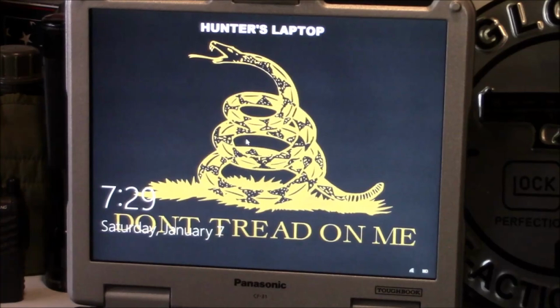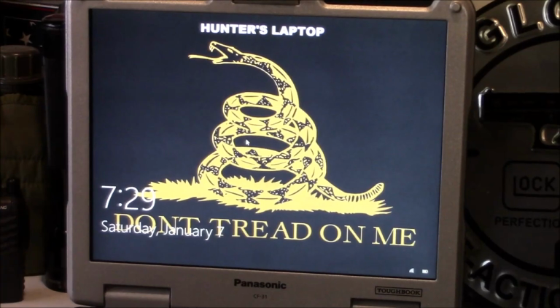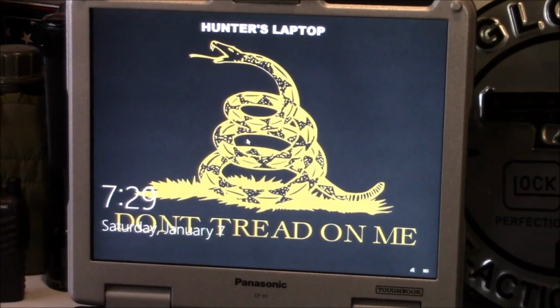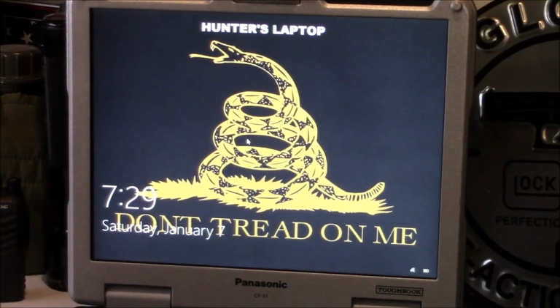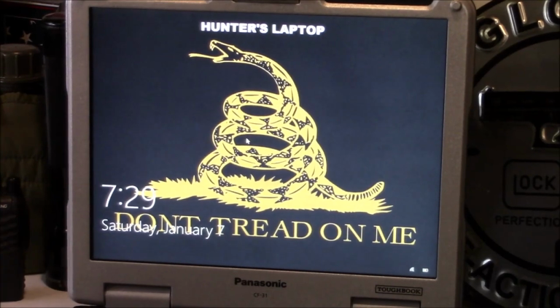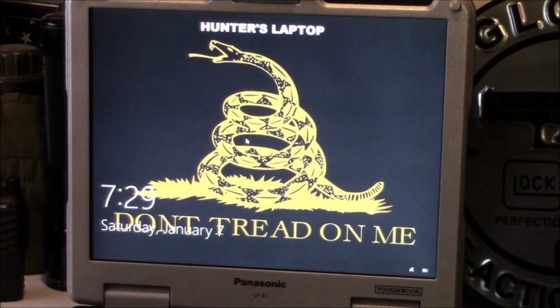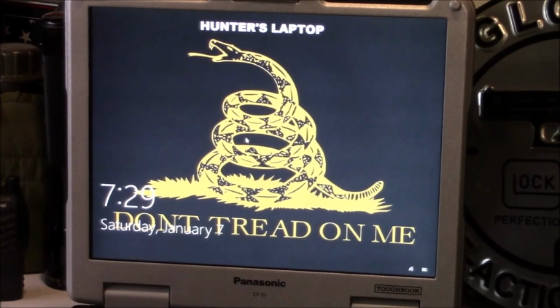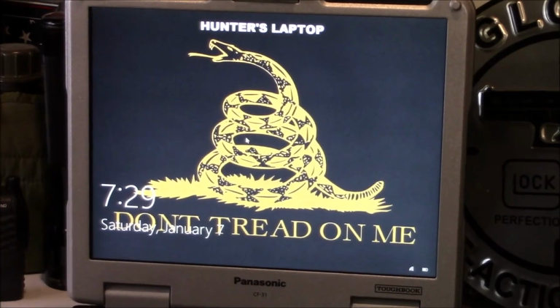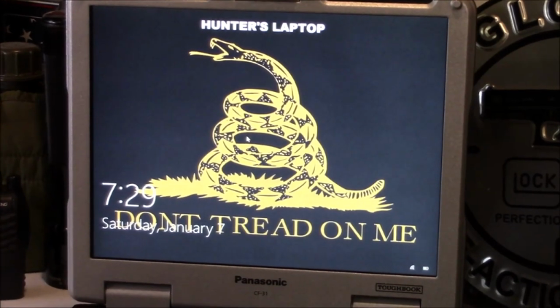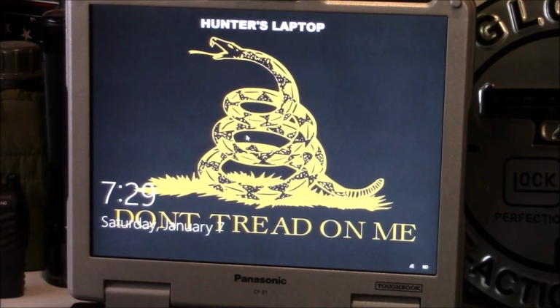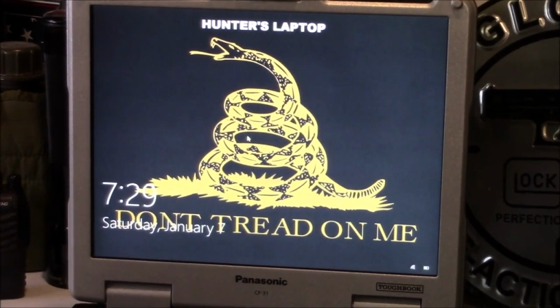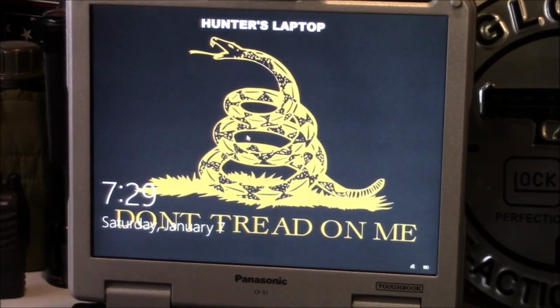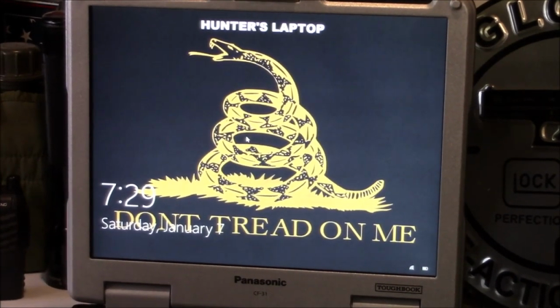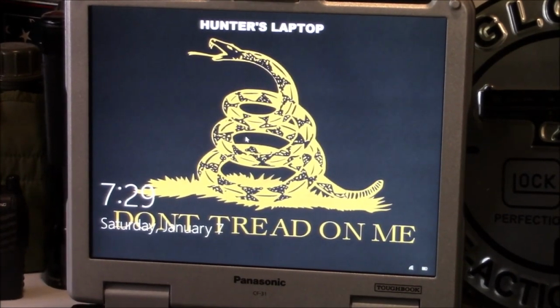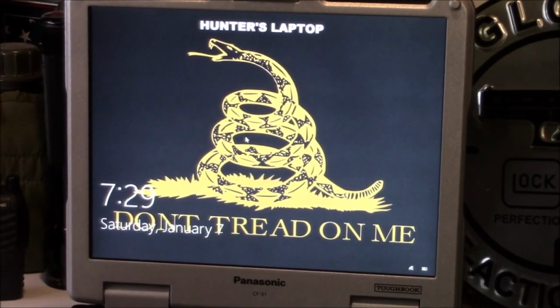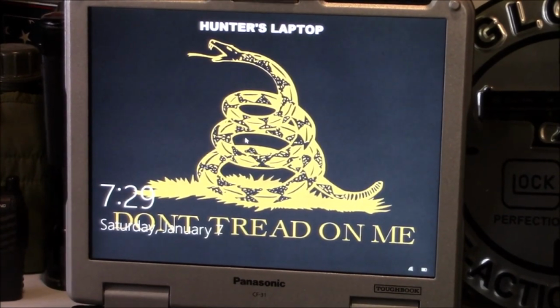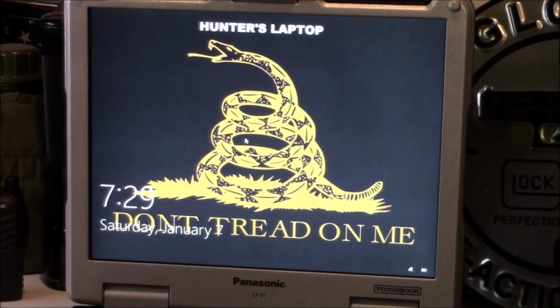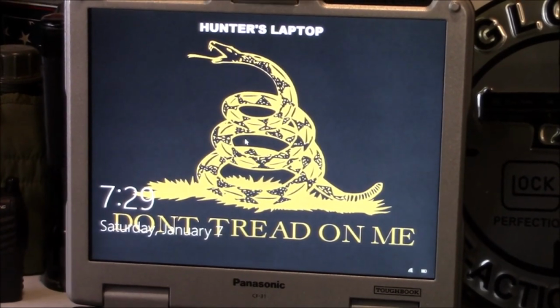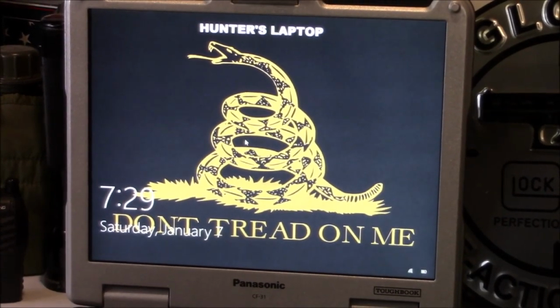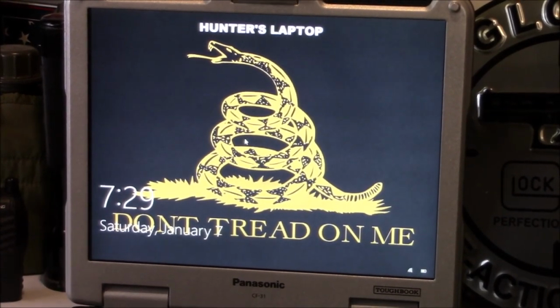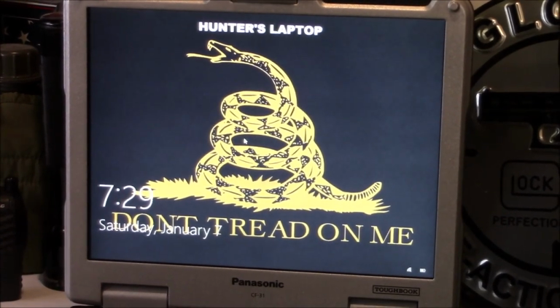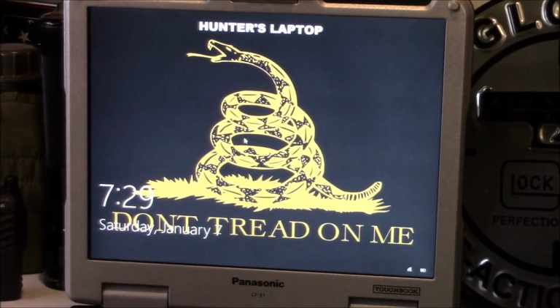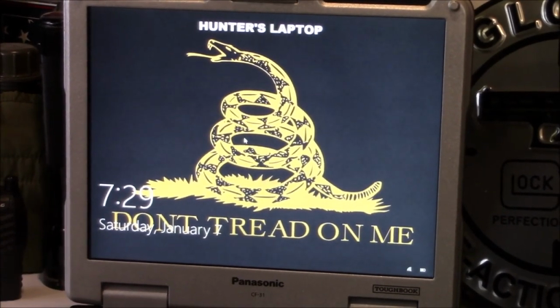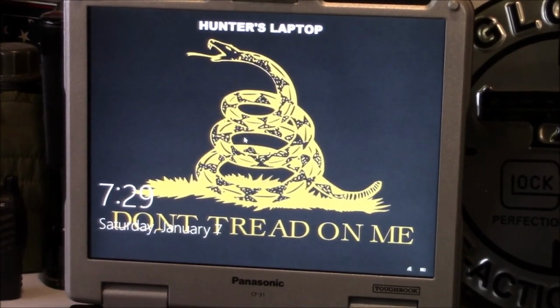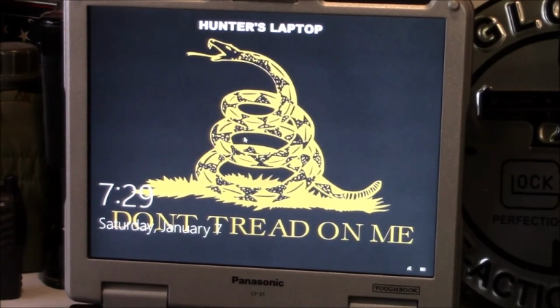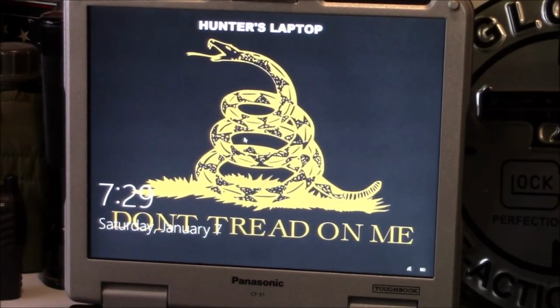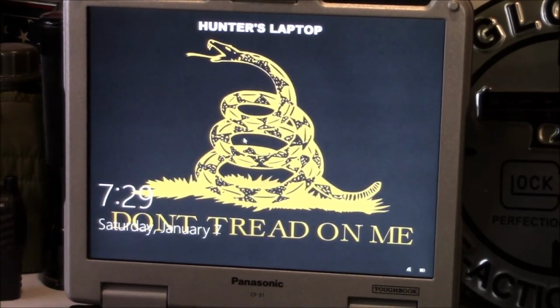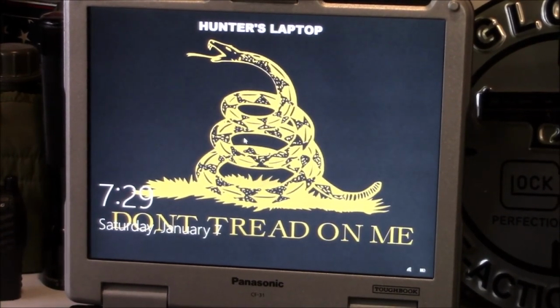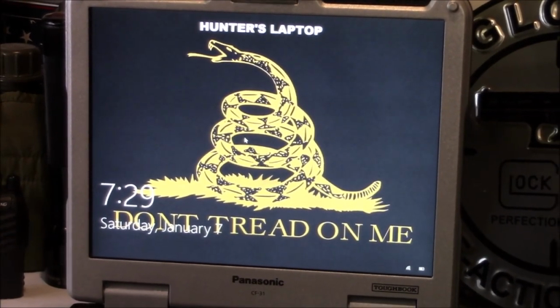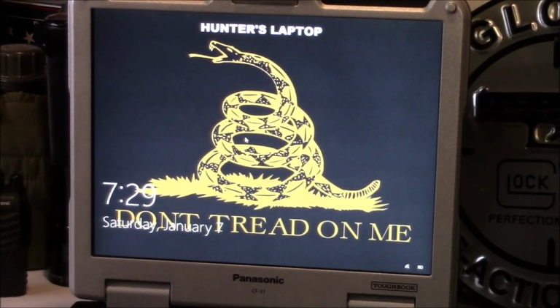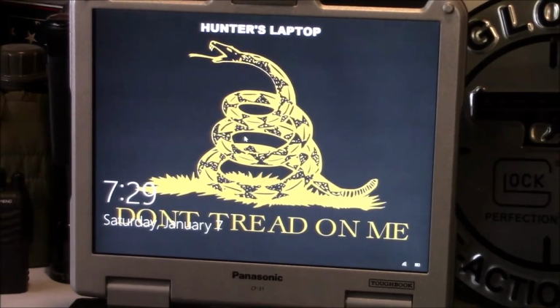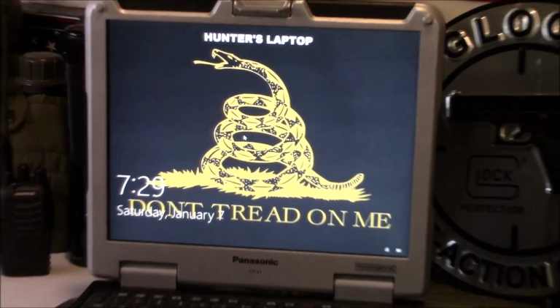Welcome to Guns of Gear Network everyone, appreciate you tuning in. Today we're going to discuss building a tactical mobile library.